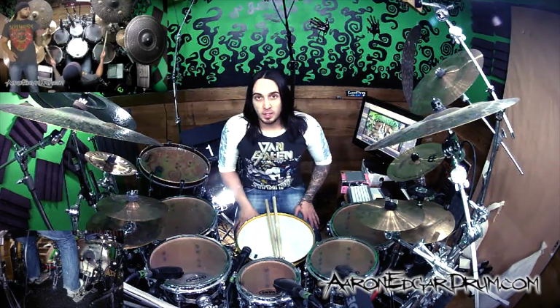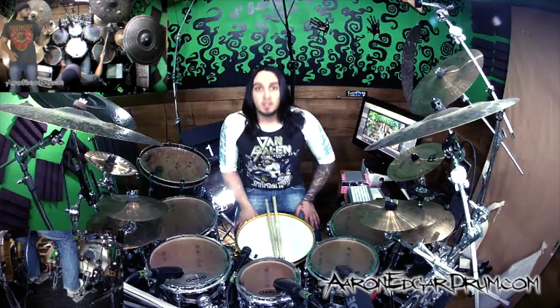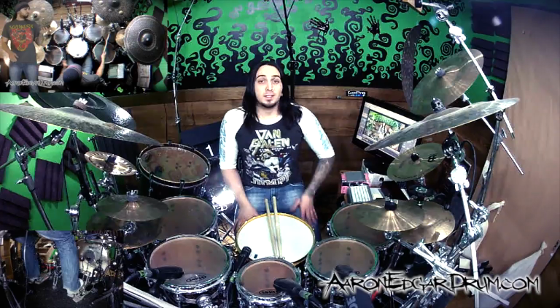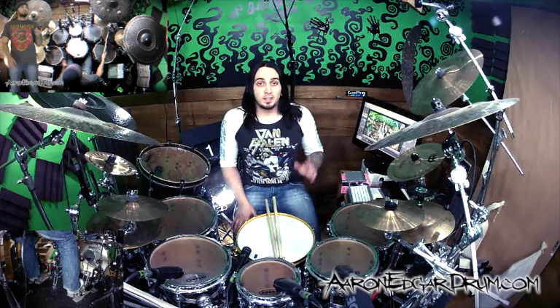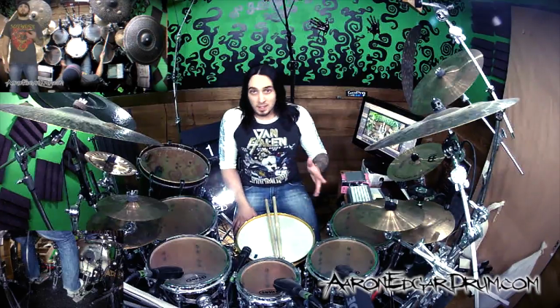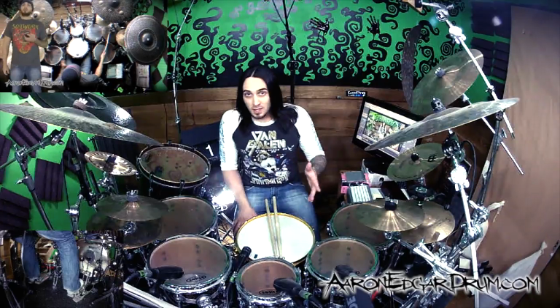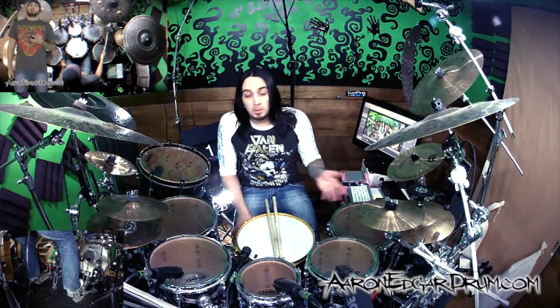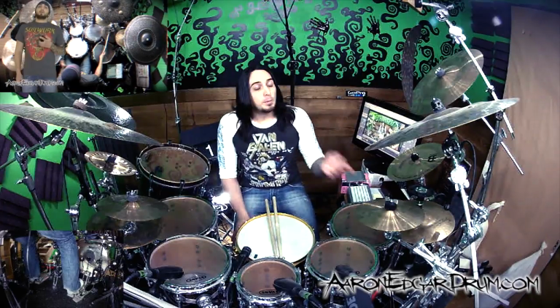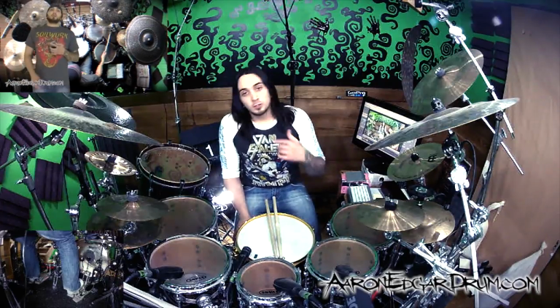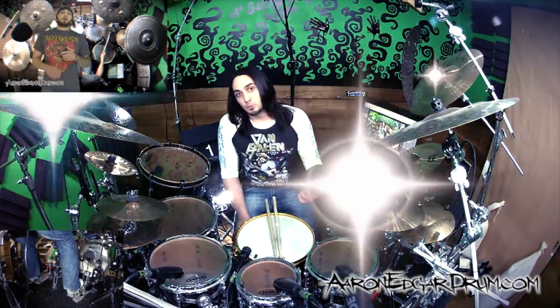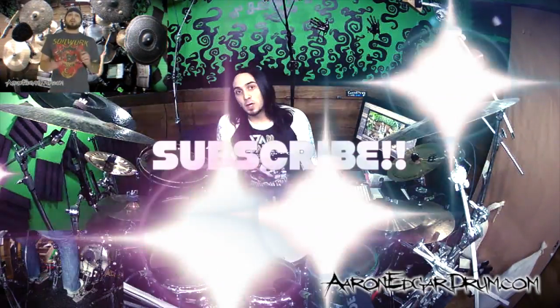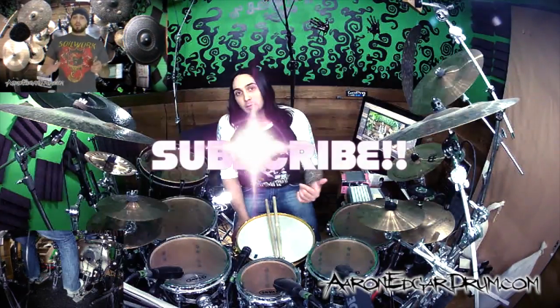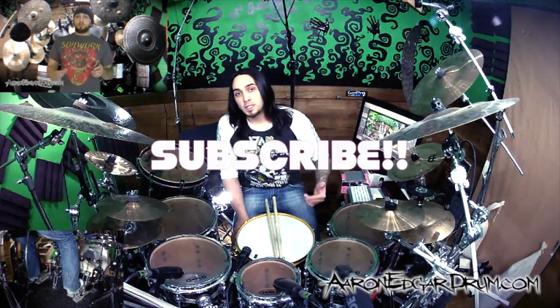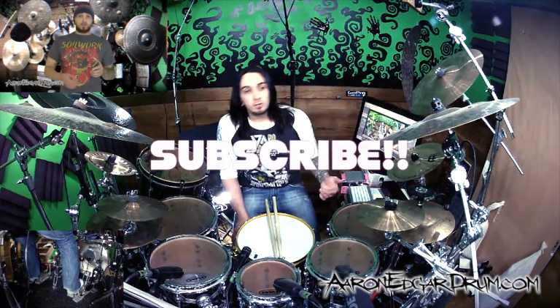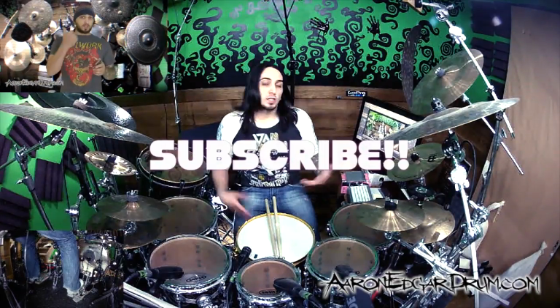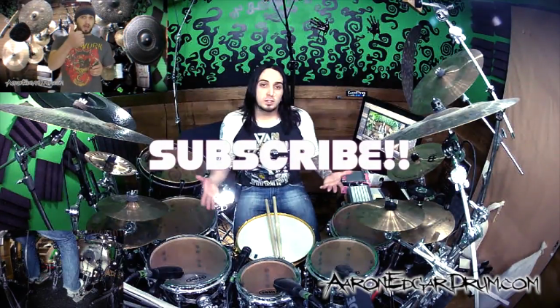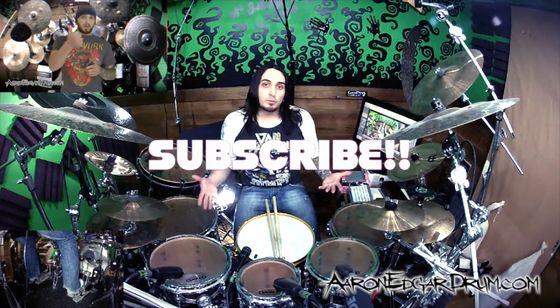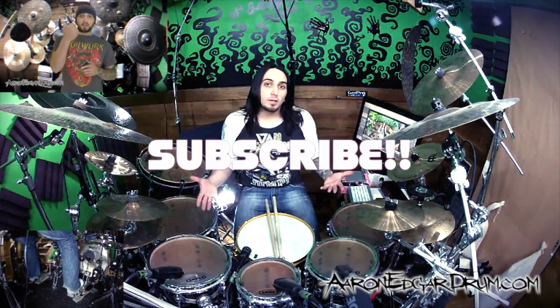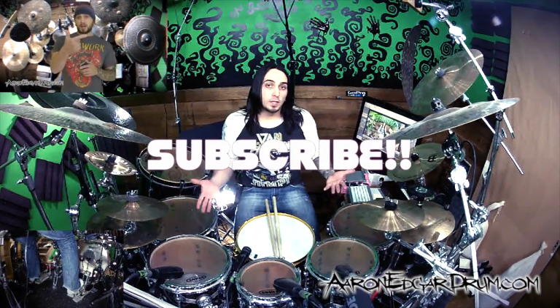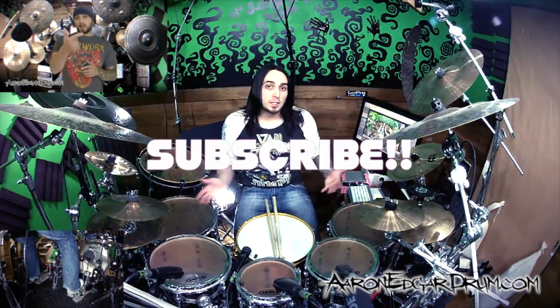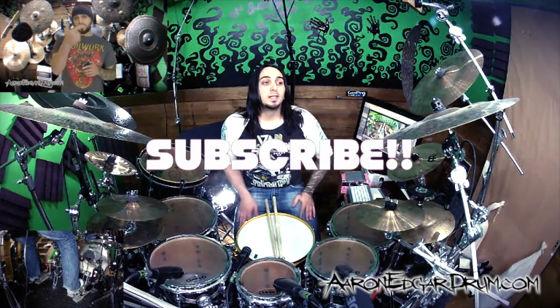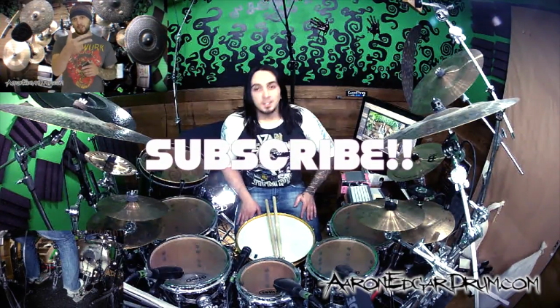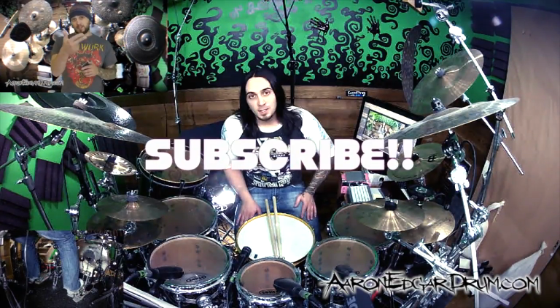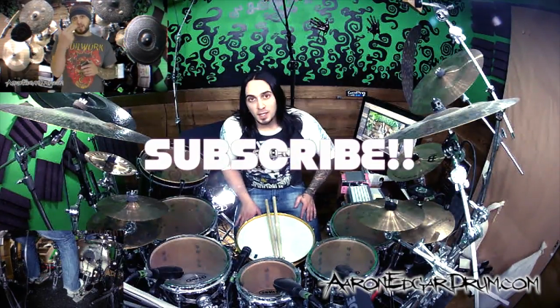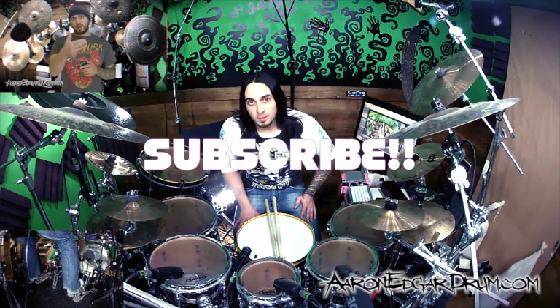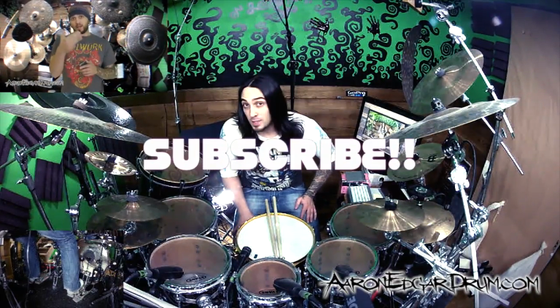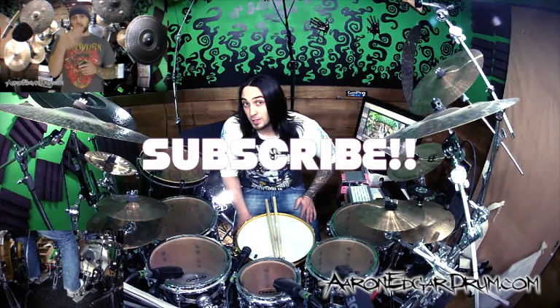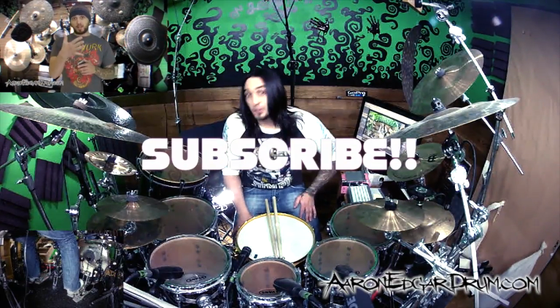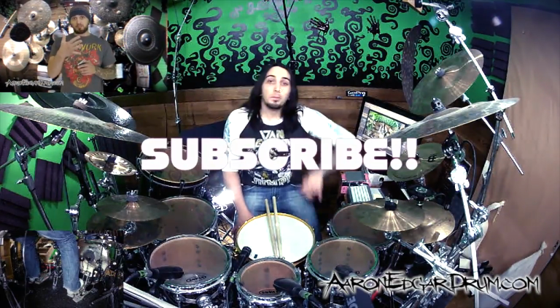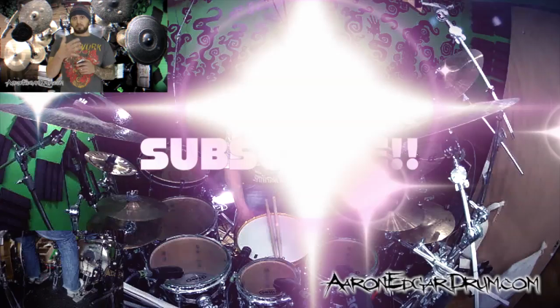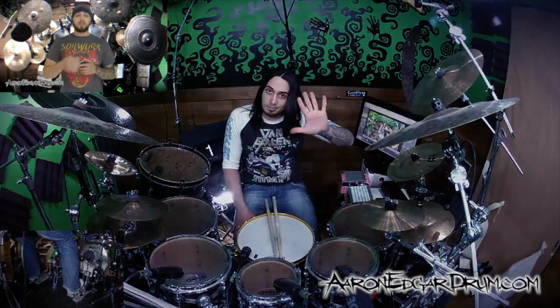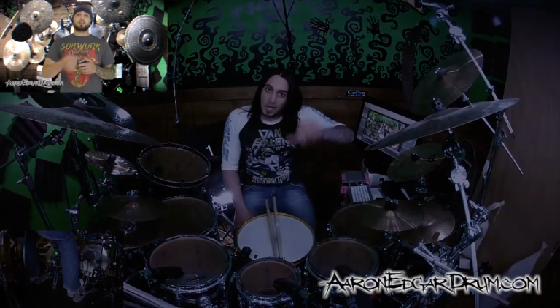Until next time, make sure to subscribe to my channel, share the stuff around if you liked it, and I'll see you guys inside the next video. Bye!